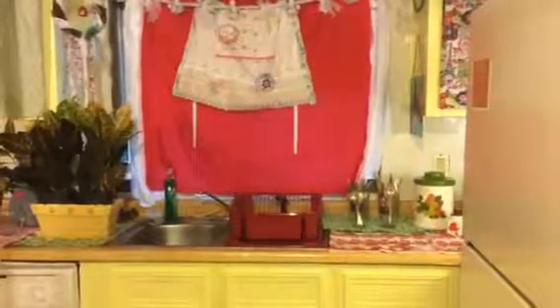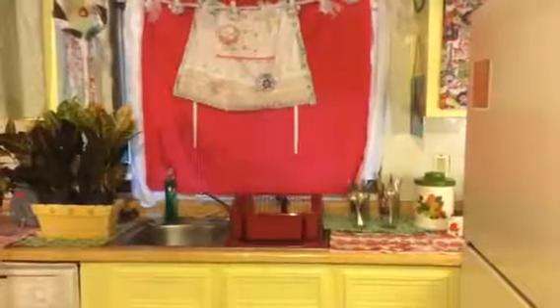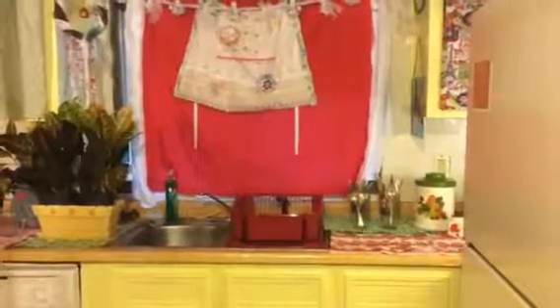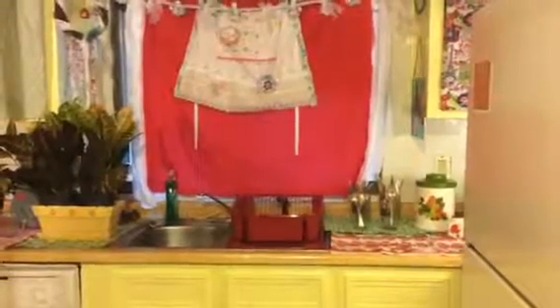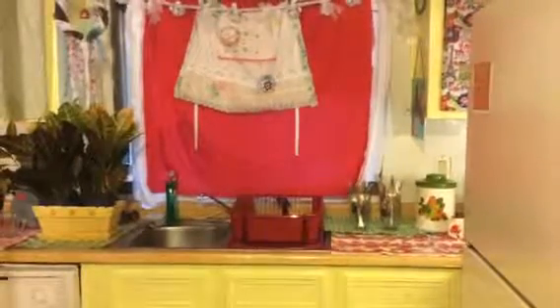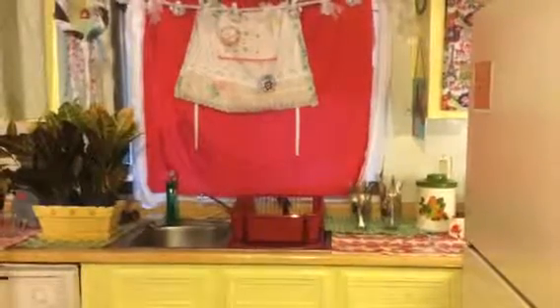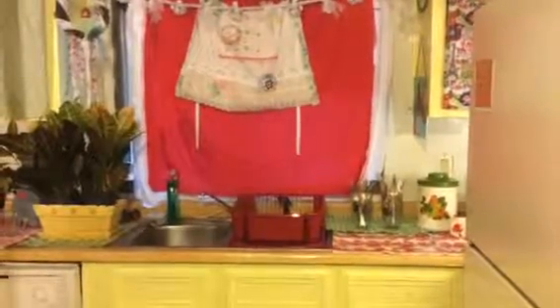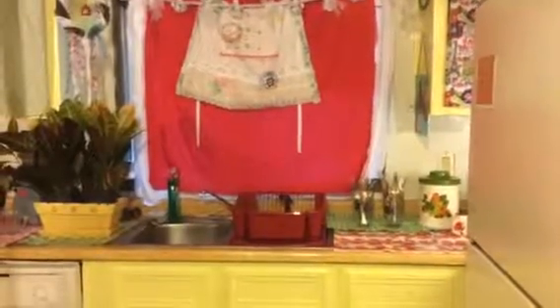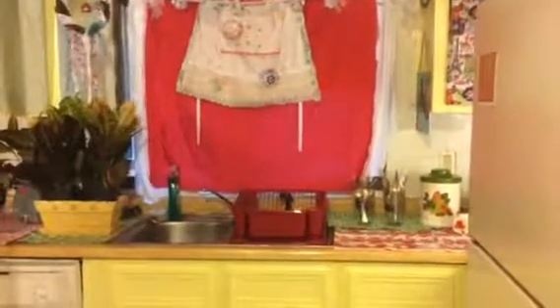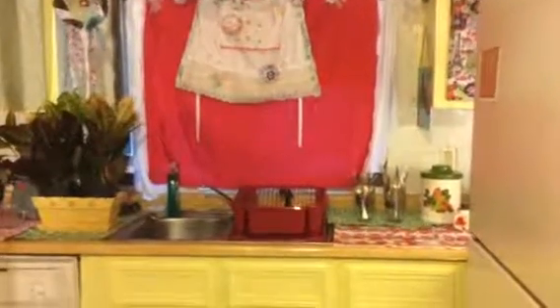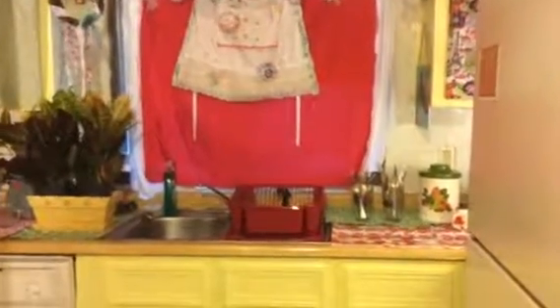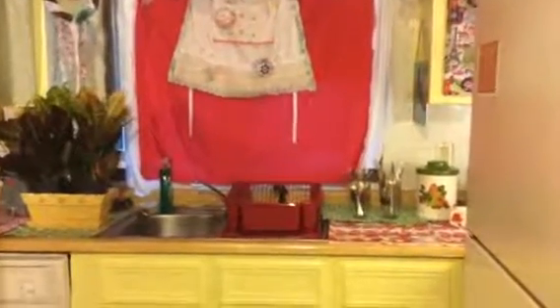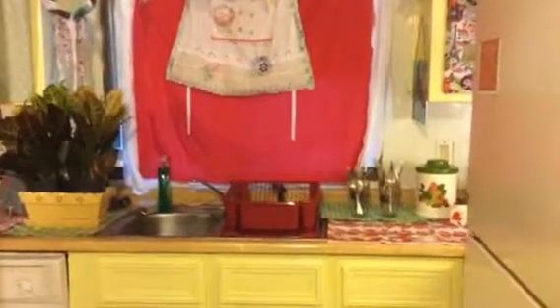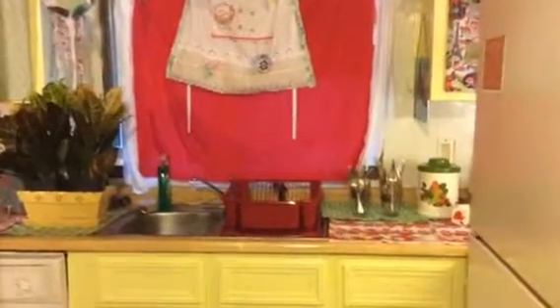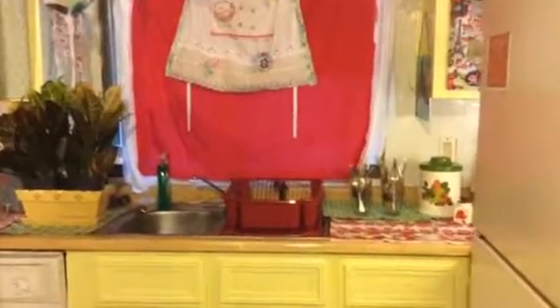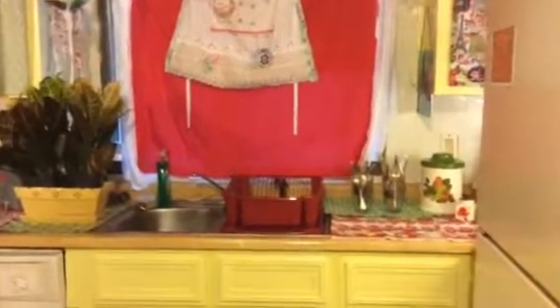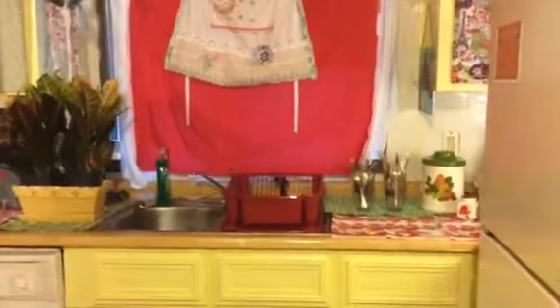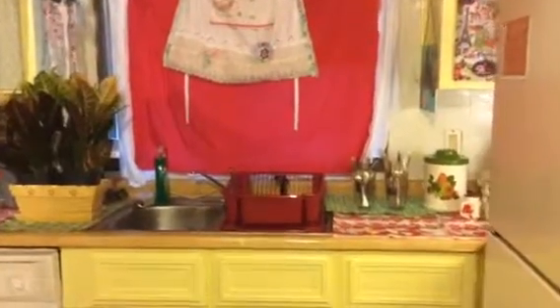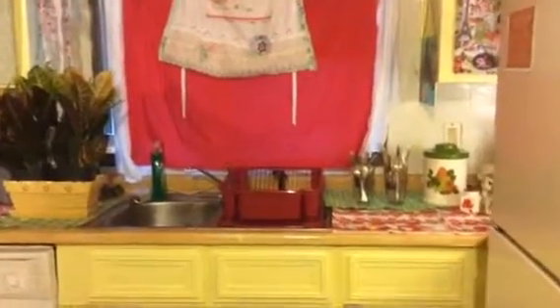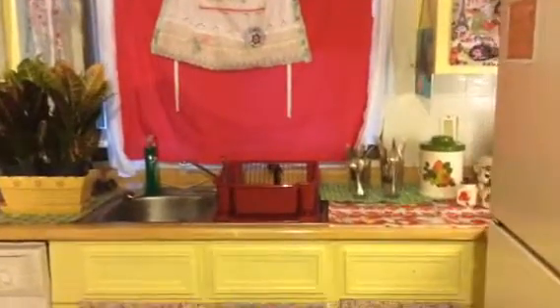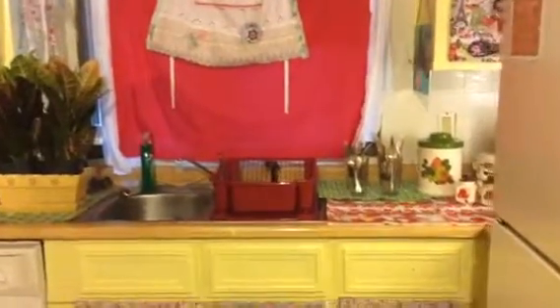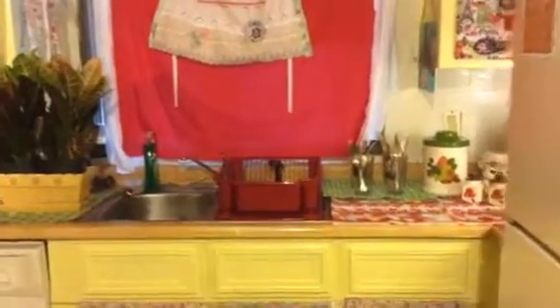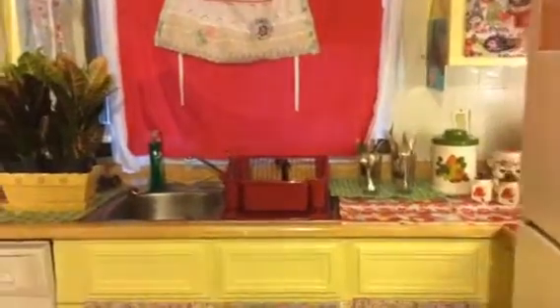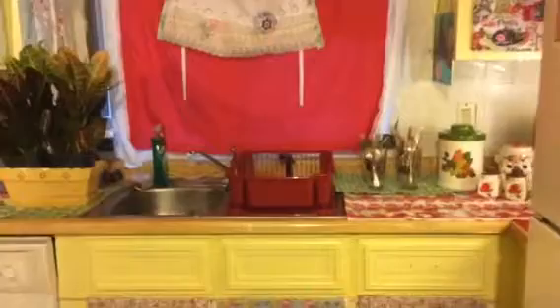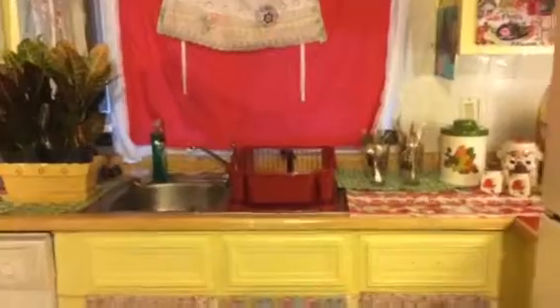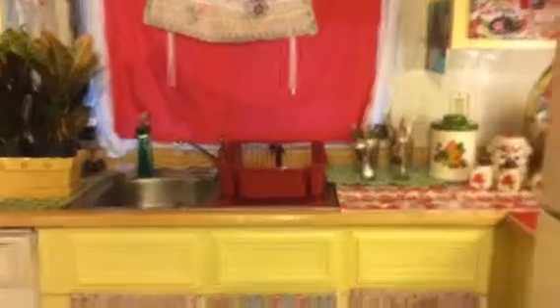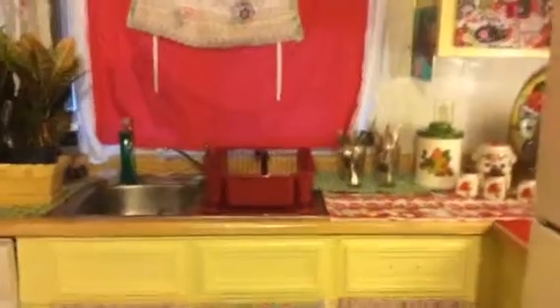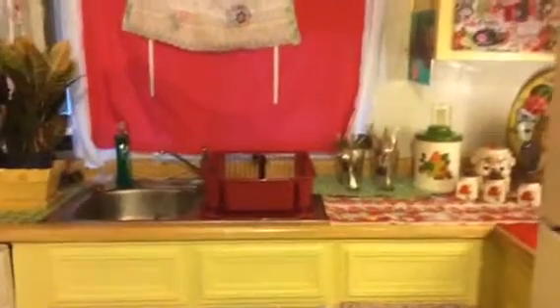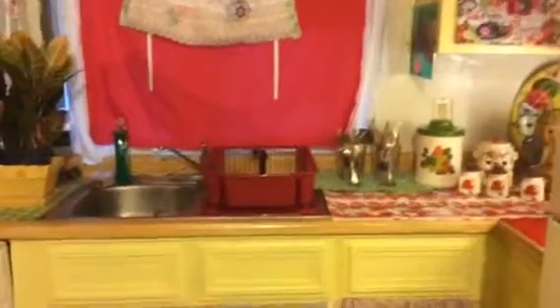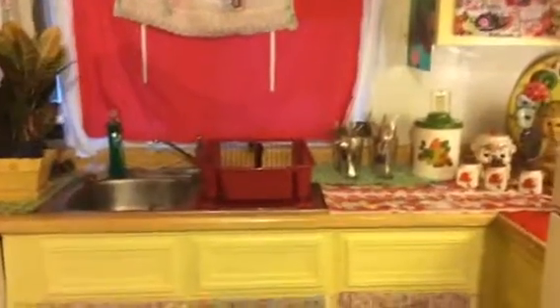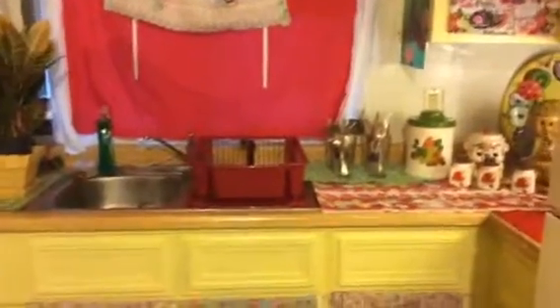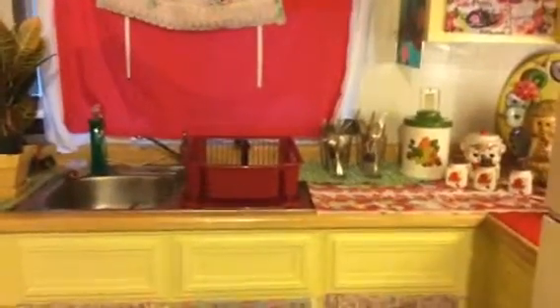Hi everybody, this is Connie with Simple Fun Stuff. I wanted to show you my do-it-yourself kitchen.